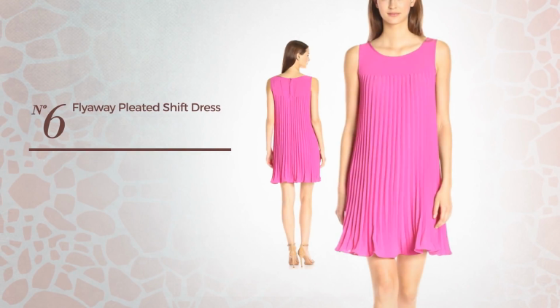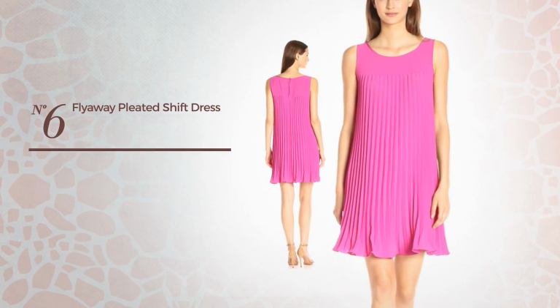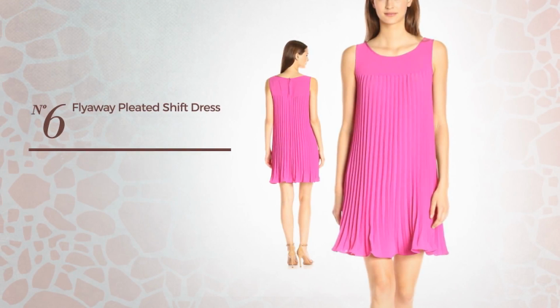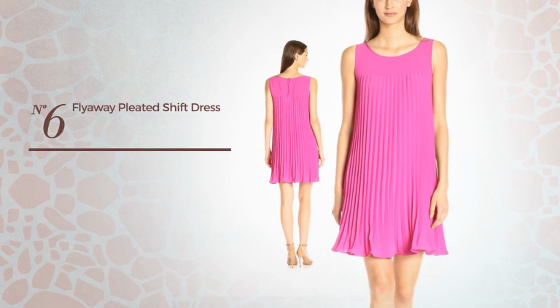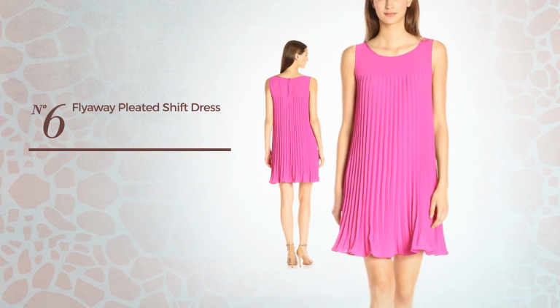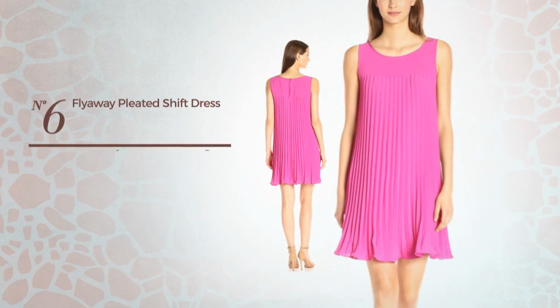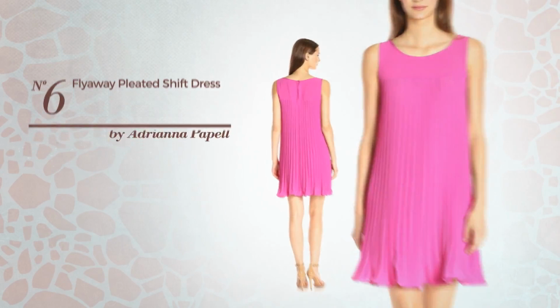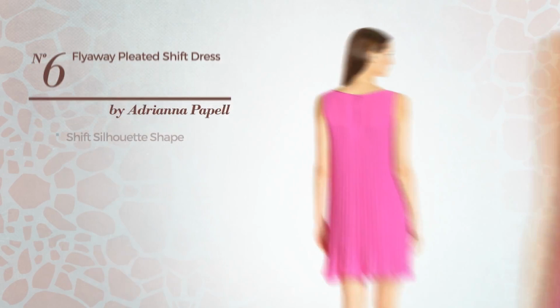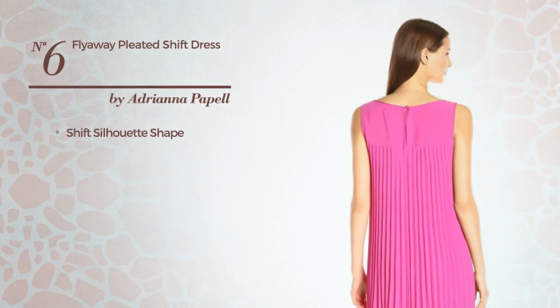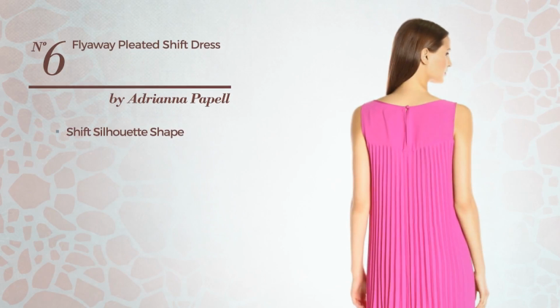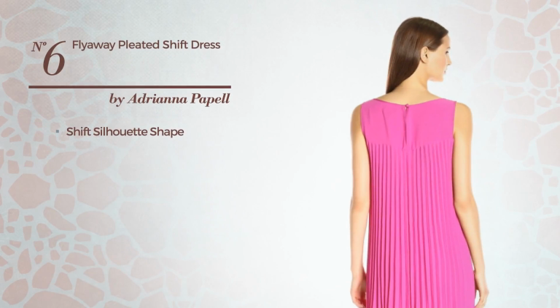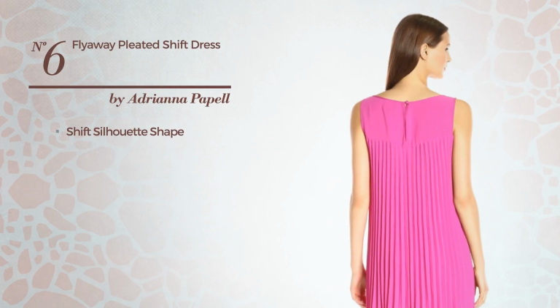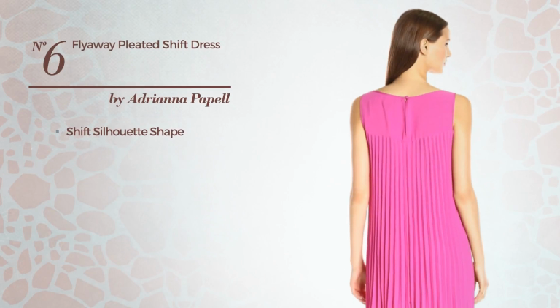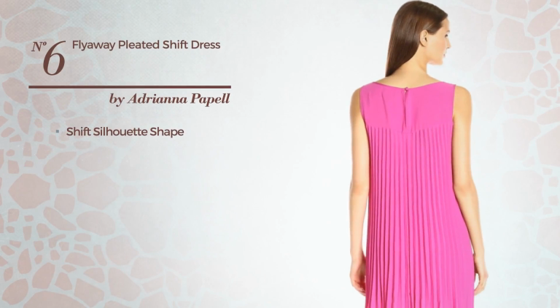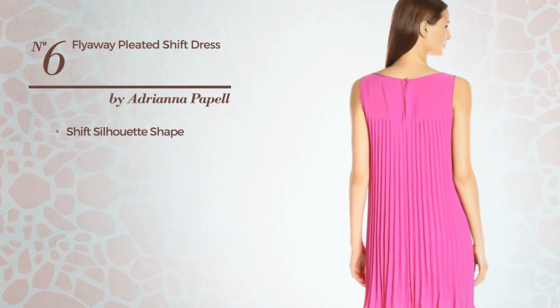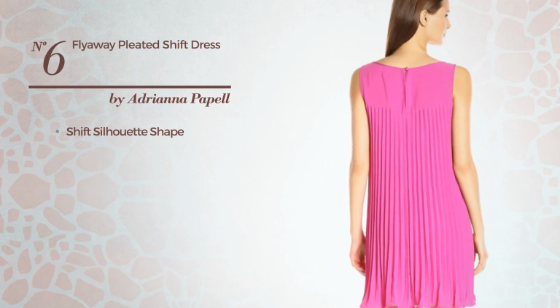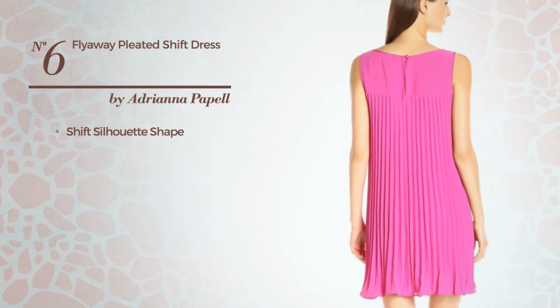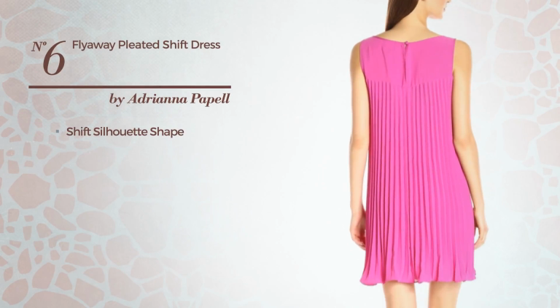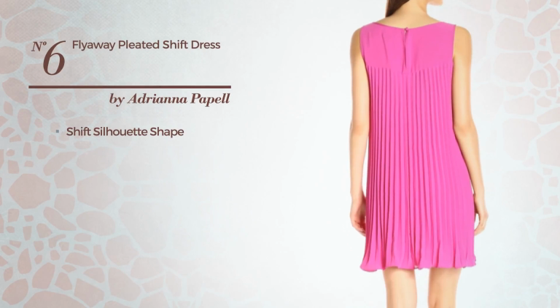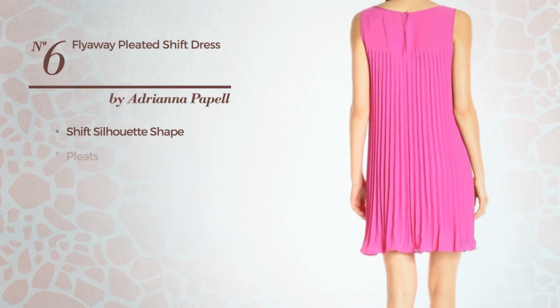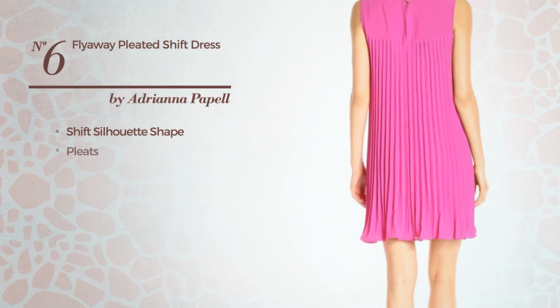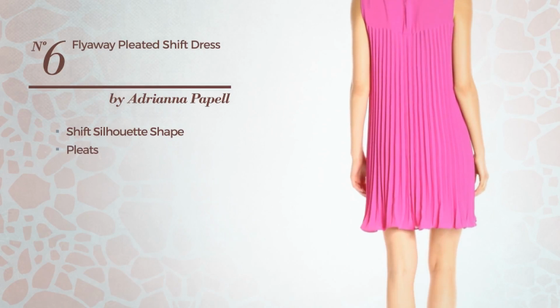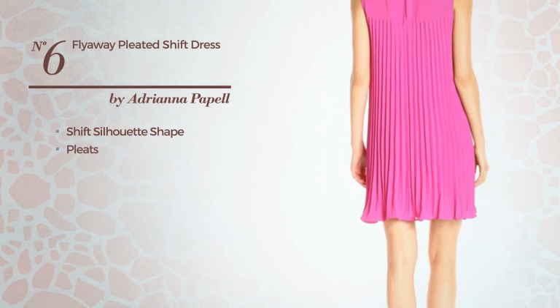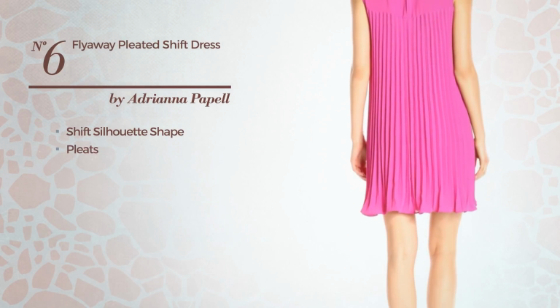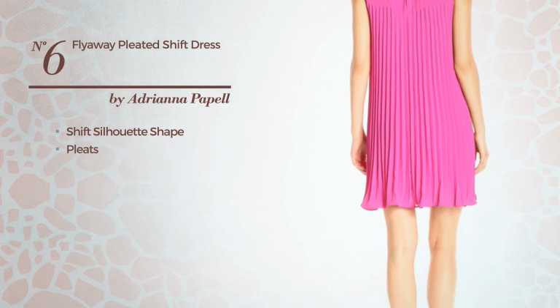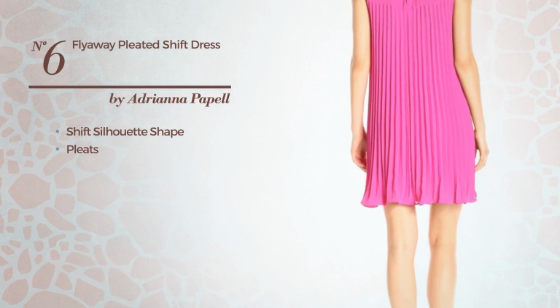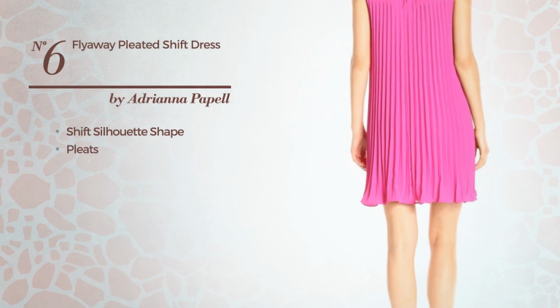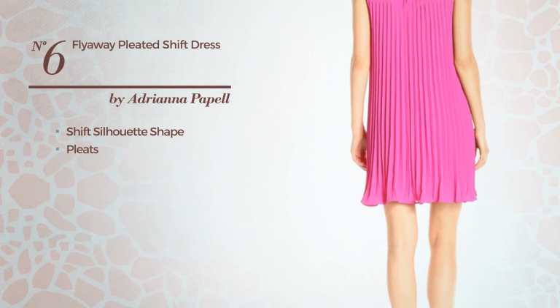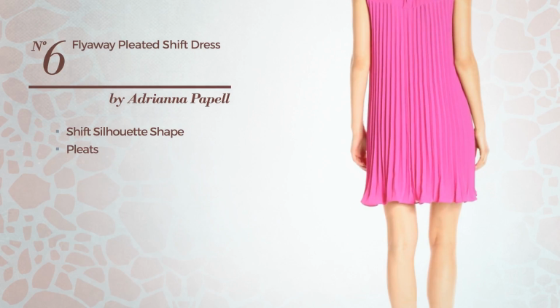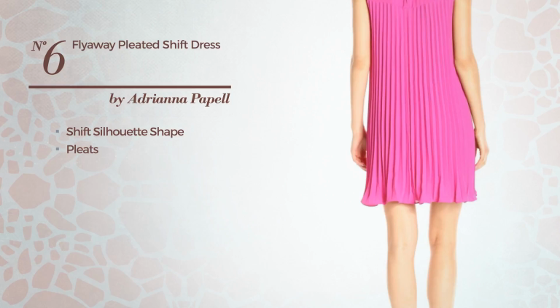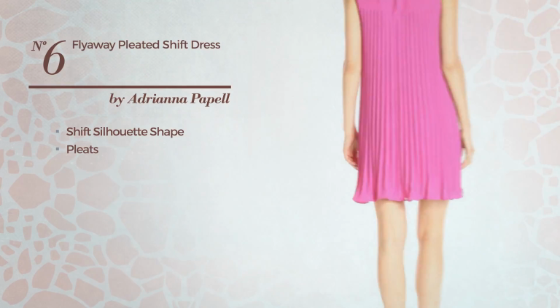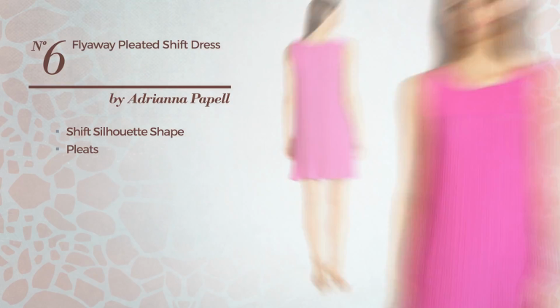Number 6: Shift Silhouette Dress, completed with pleats. Available just in this color.